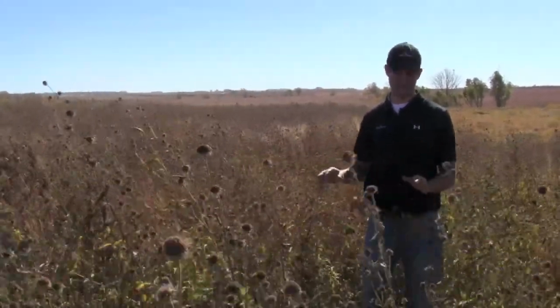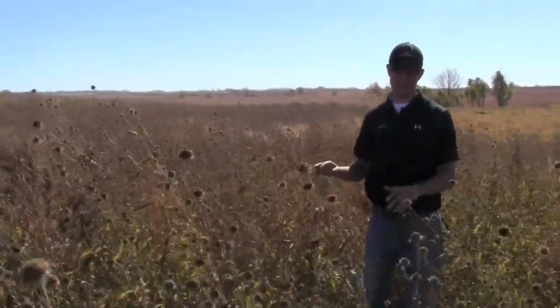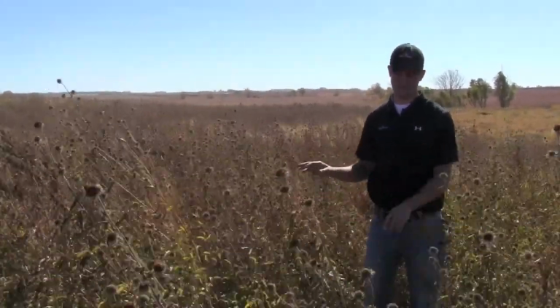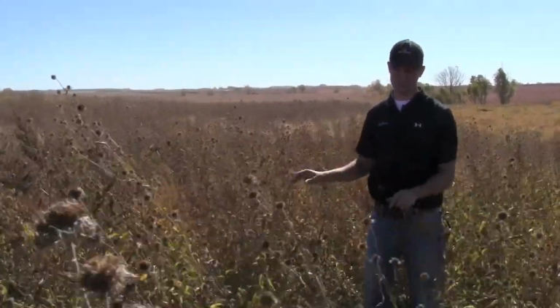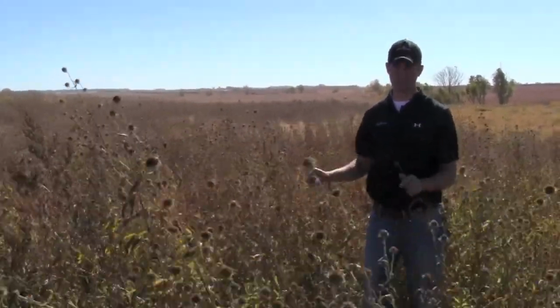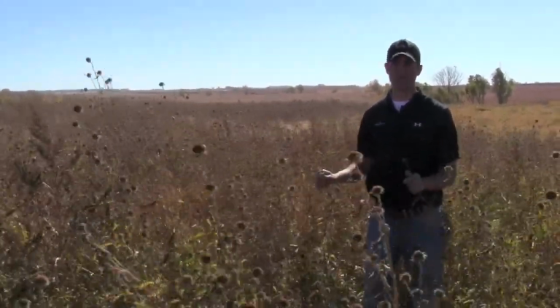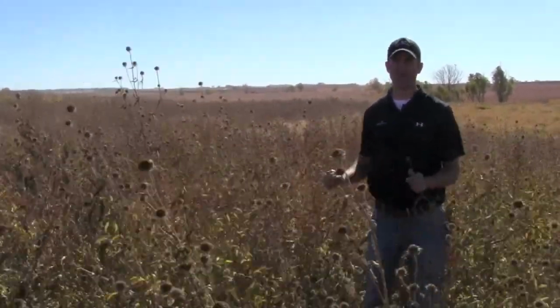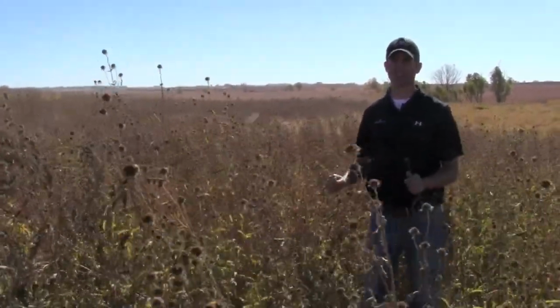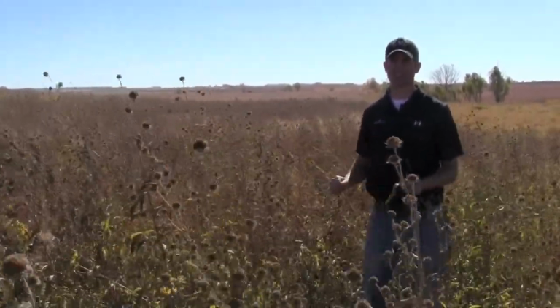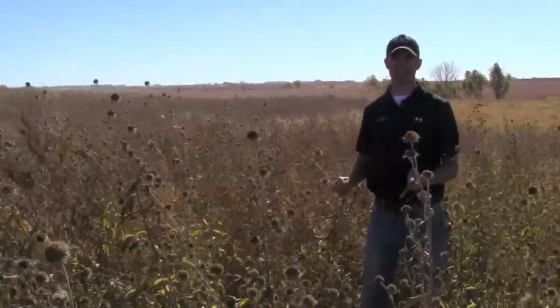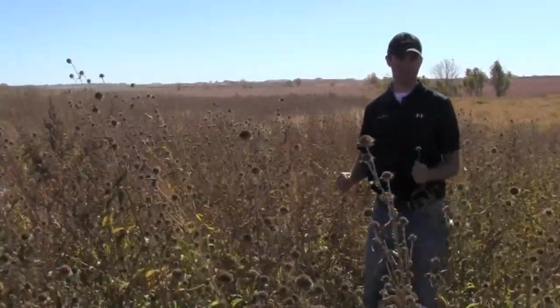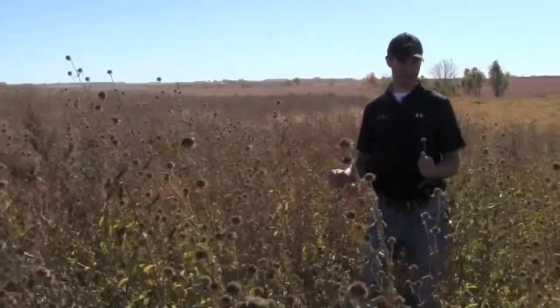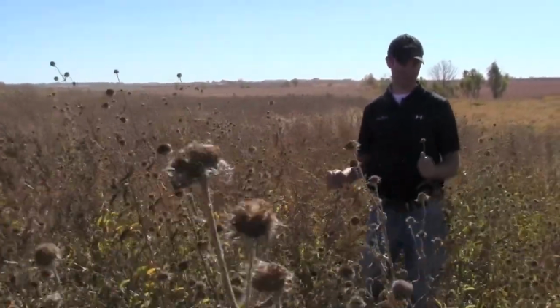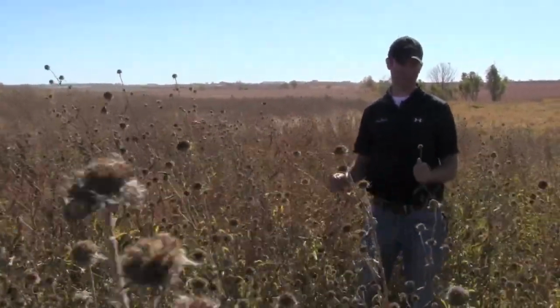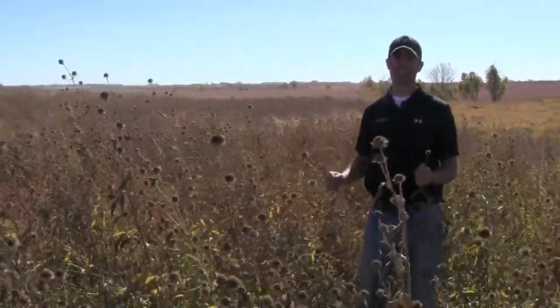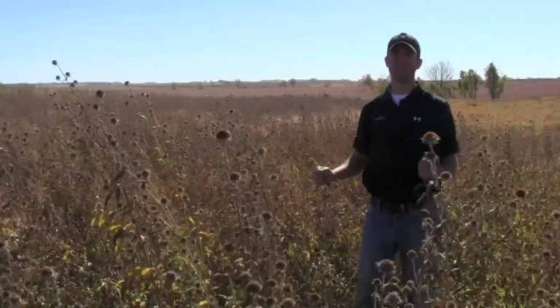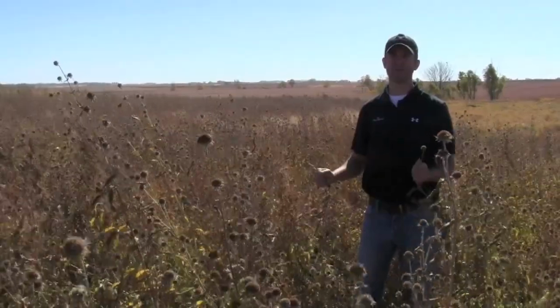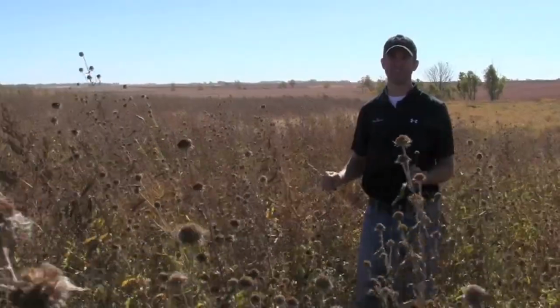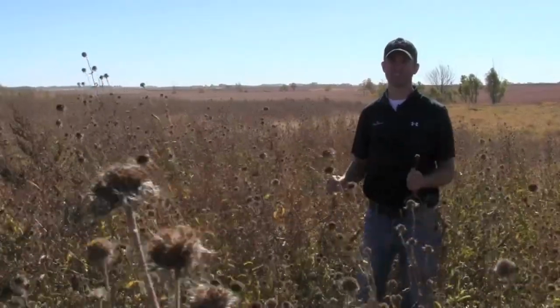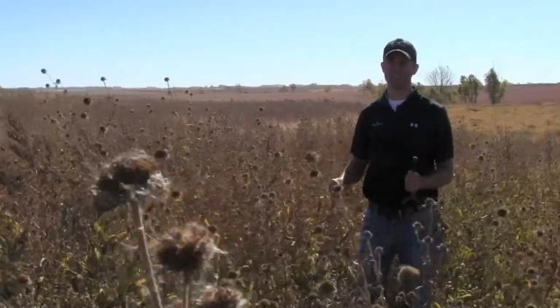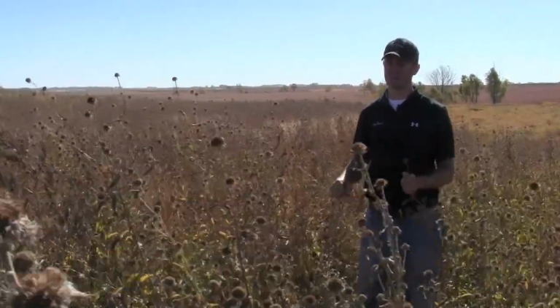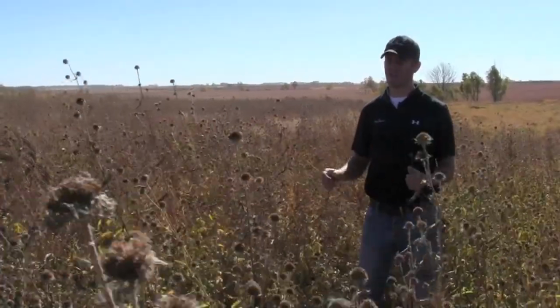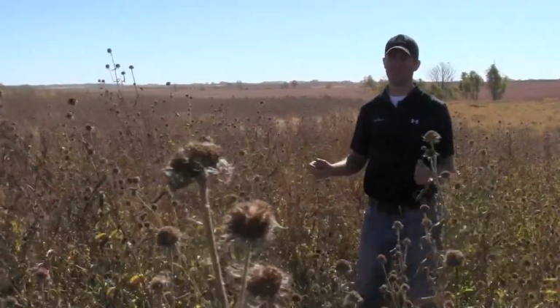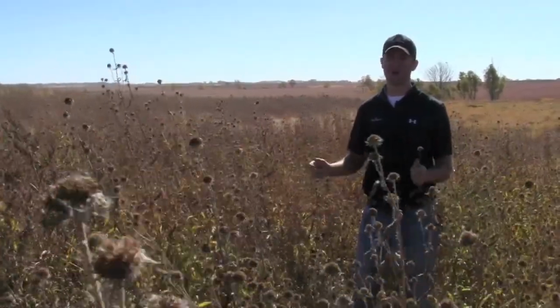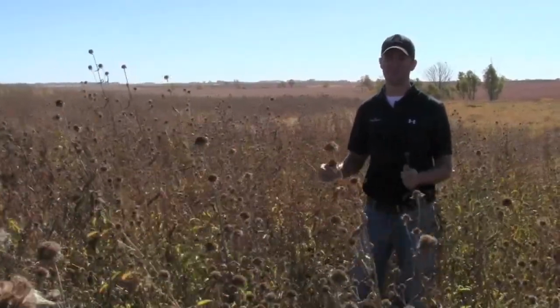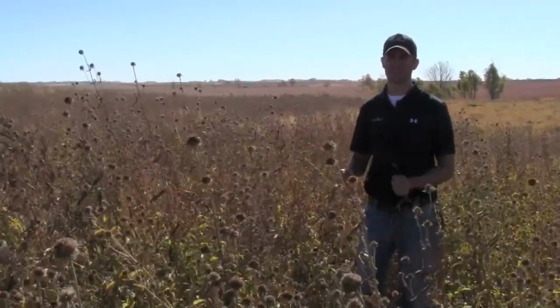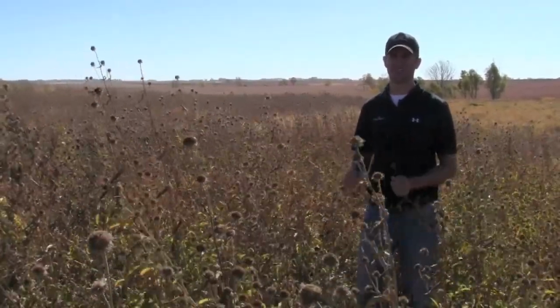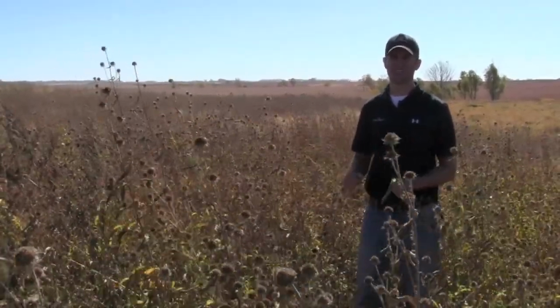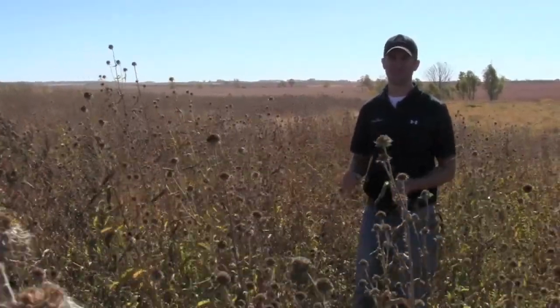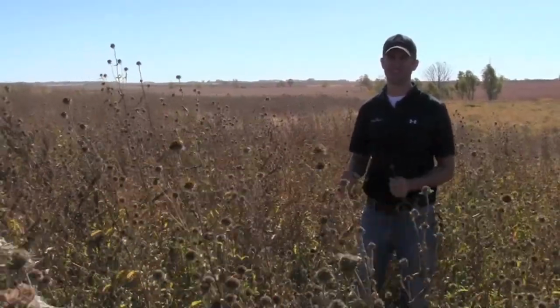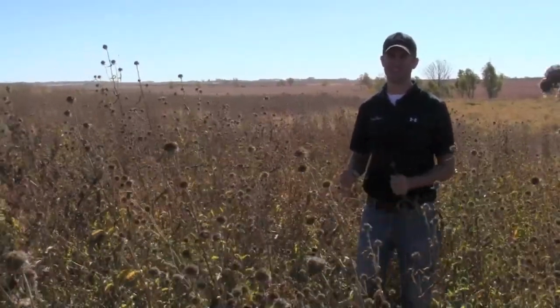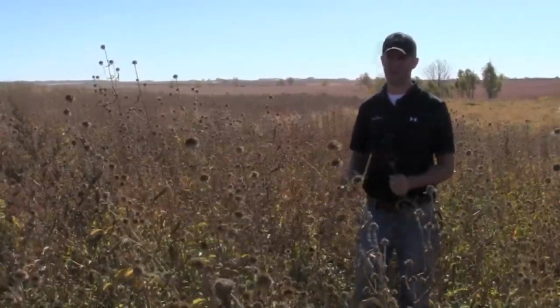Each one of these sunflower plants might produce tens of thousands of seeds that would drop to the ground for the chicks and pheasants to eat.